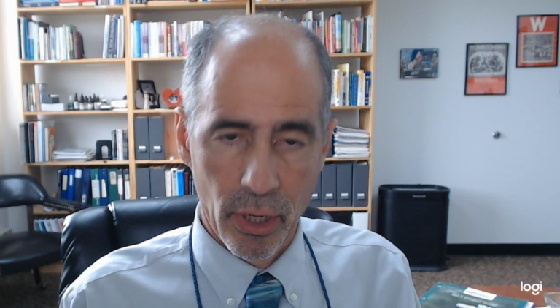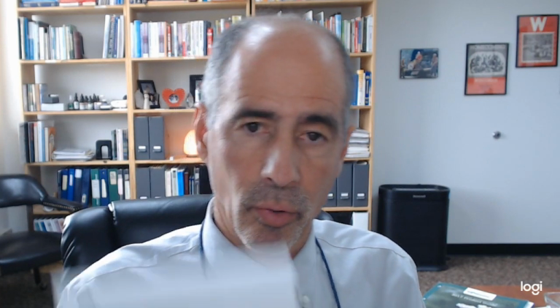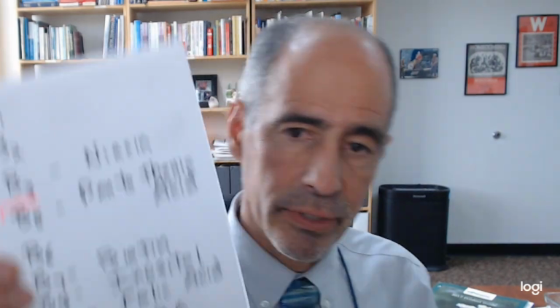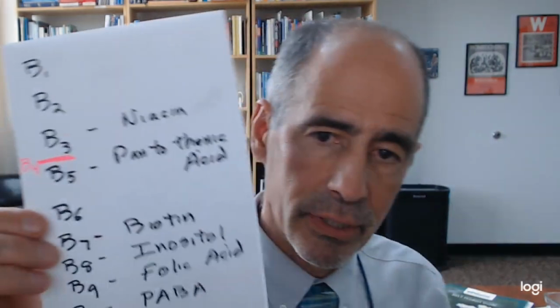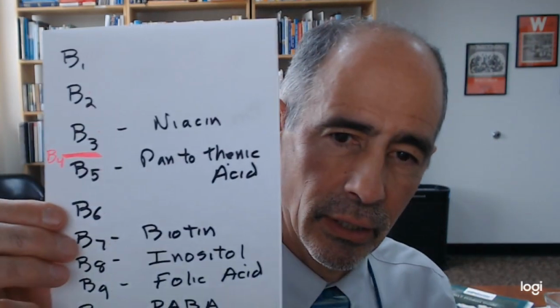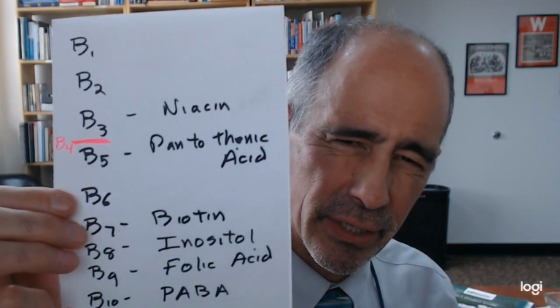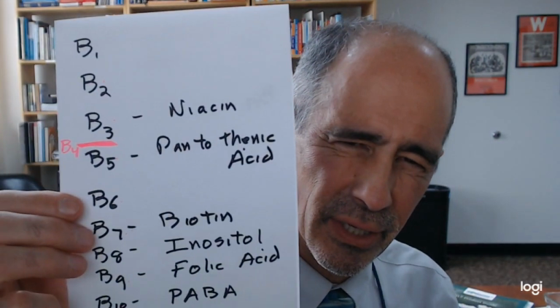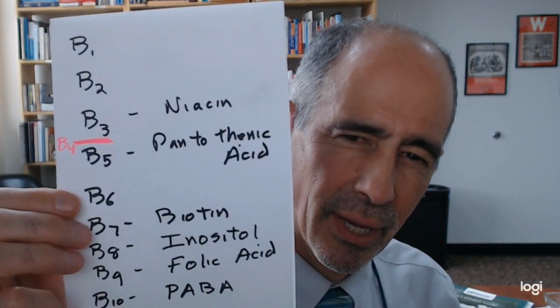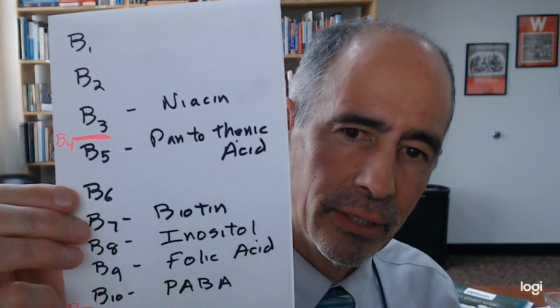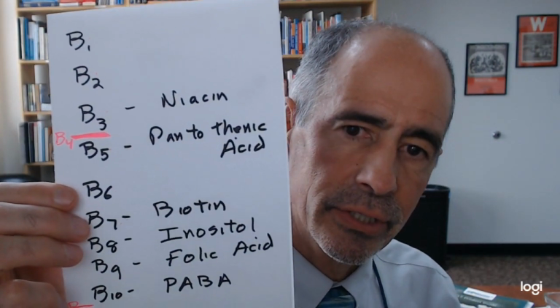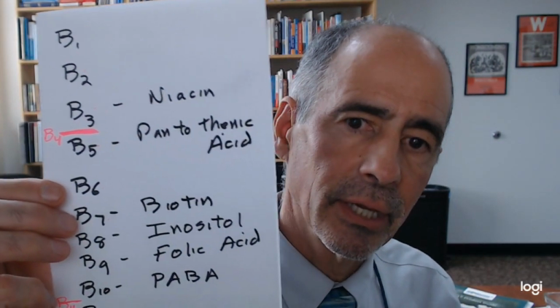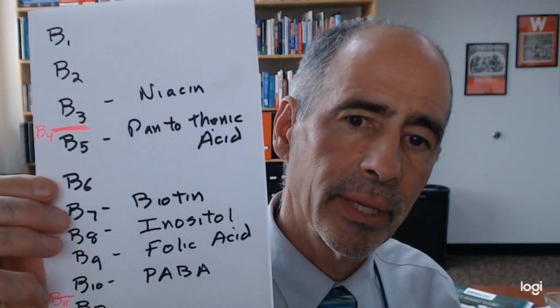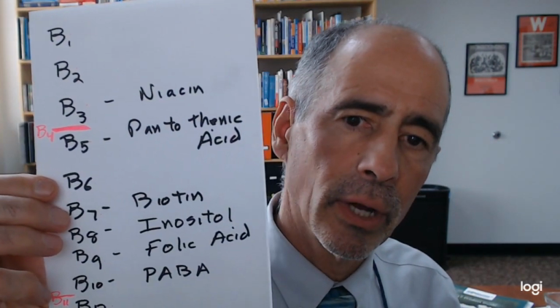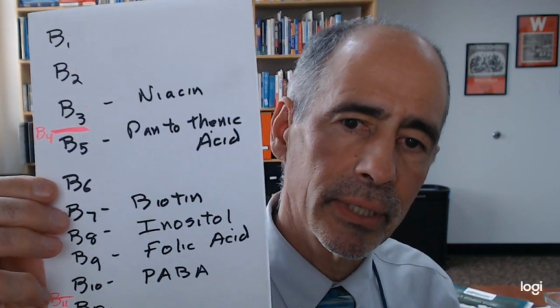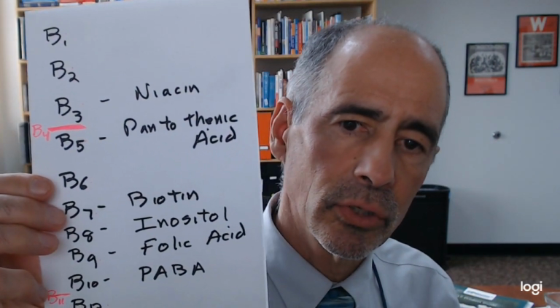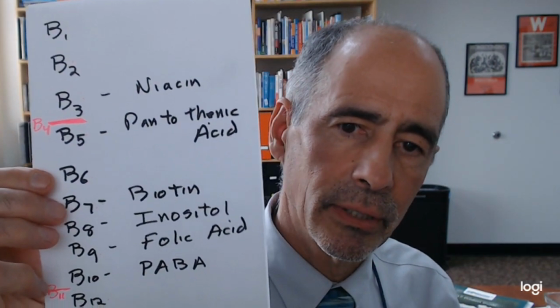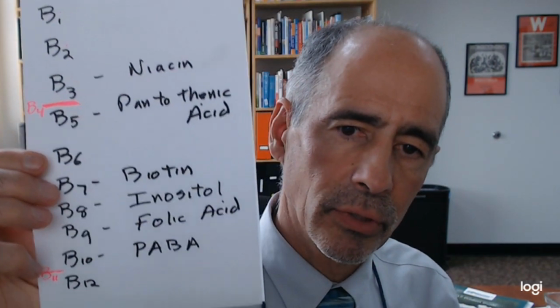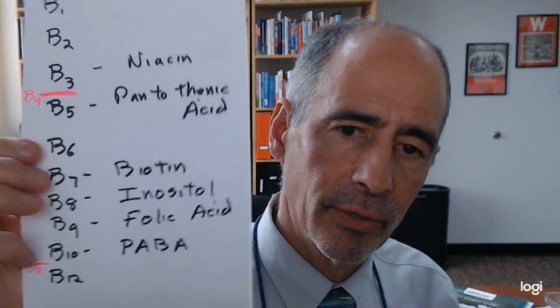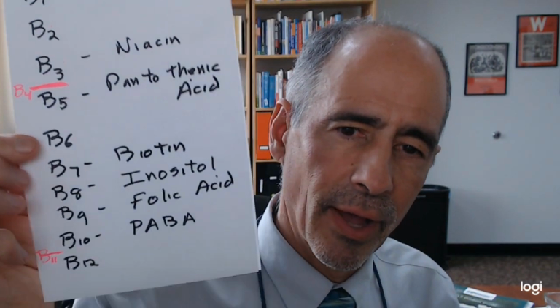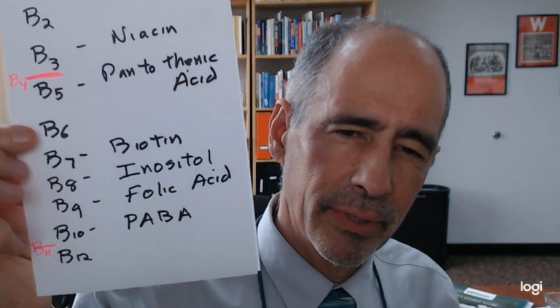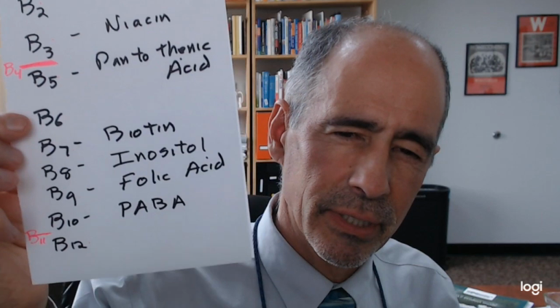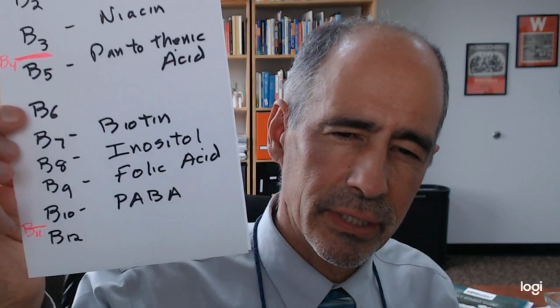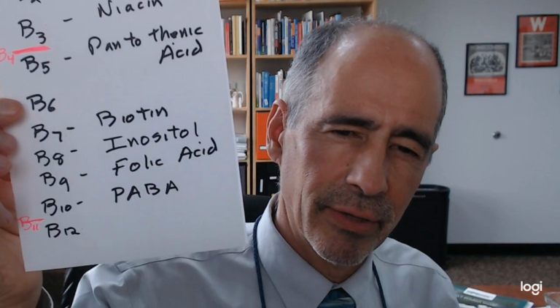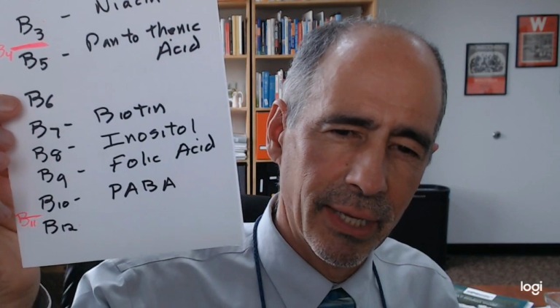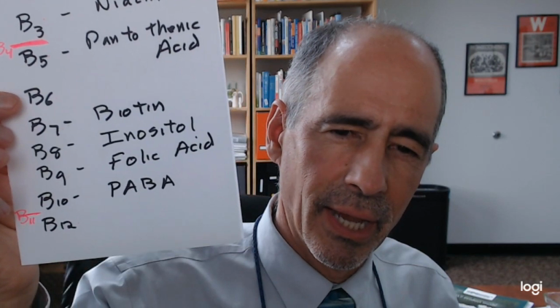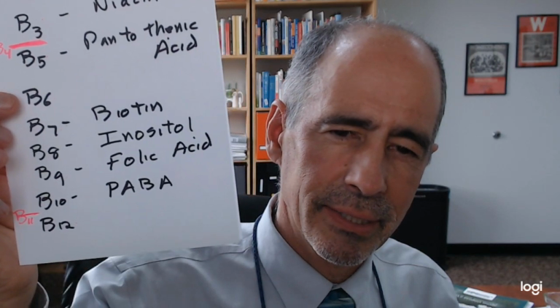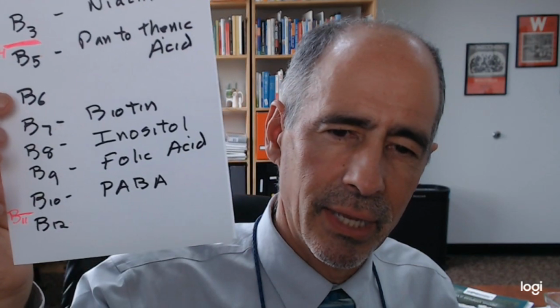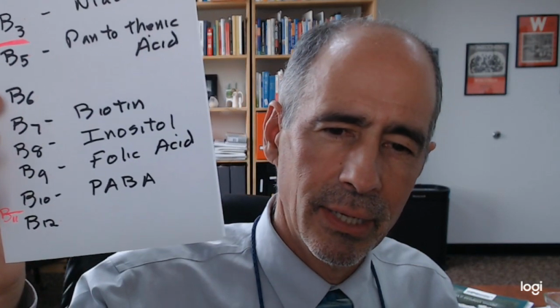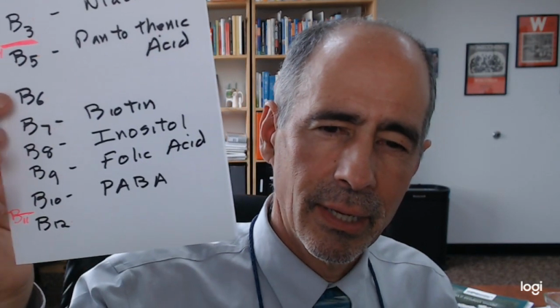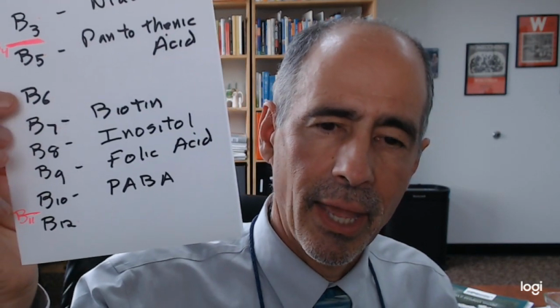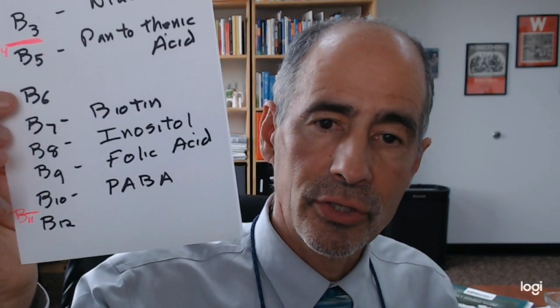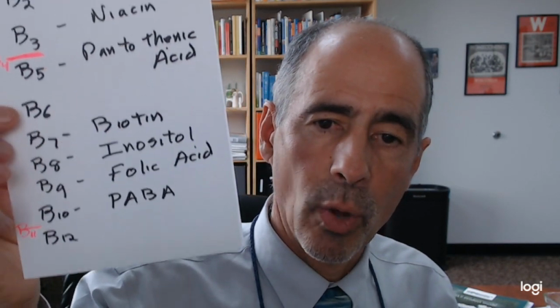So this is a list and you see here B1, B2, B3, B5, B6, B7, B8, B9, B10, and B12.